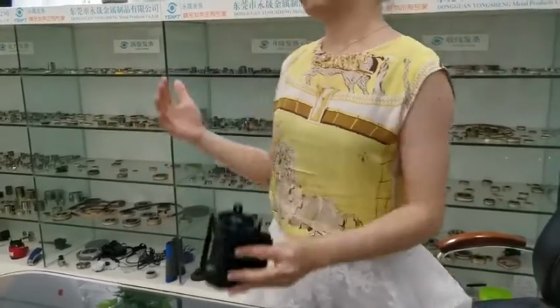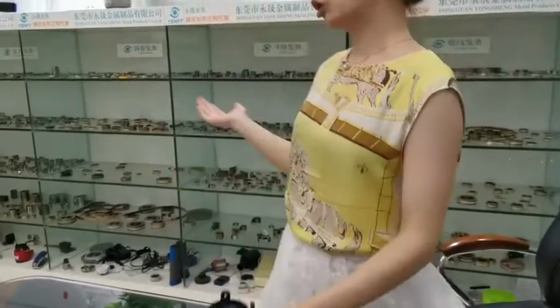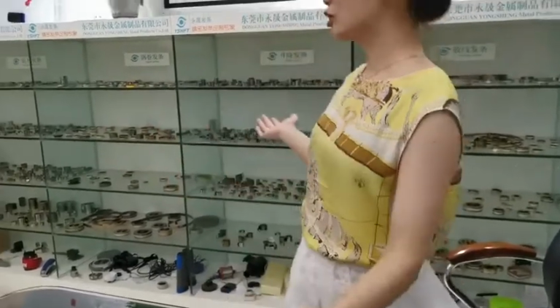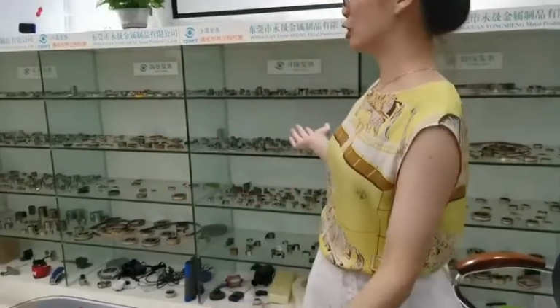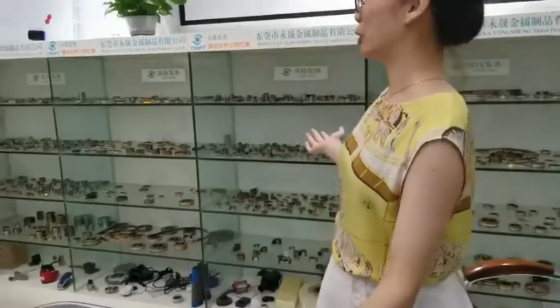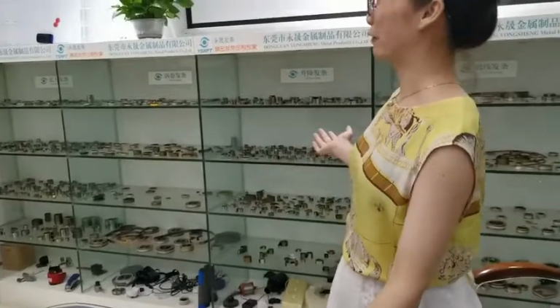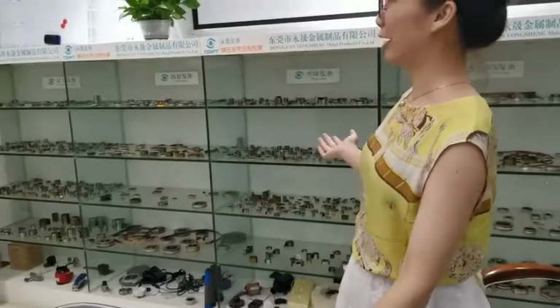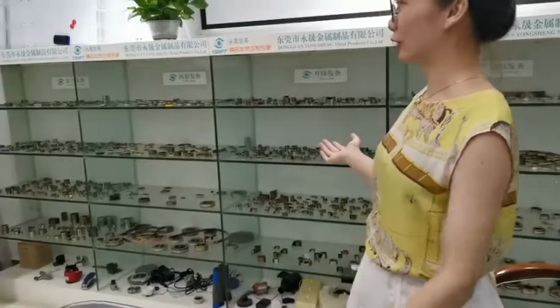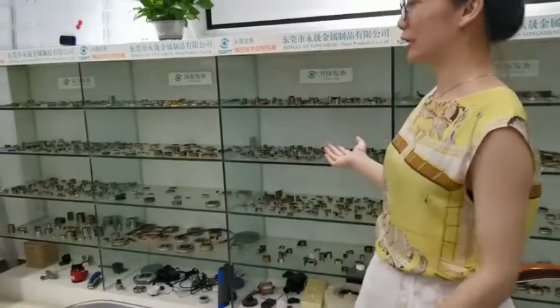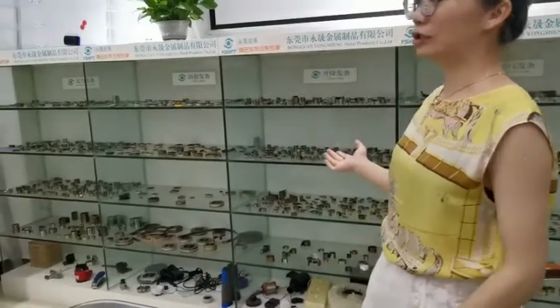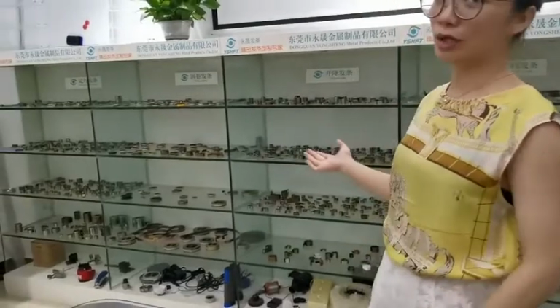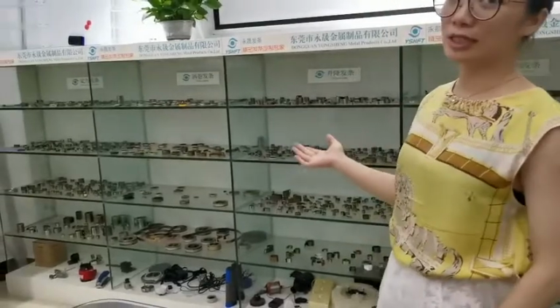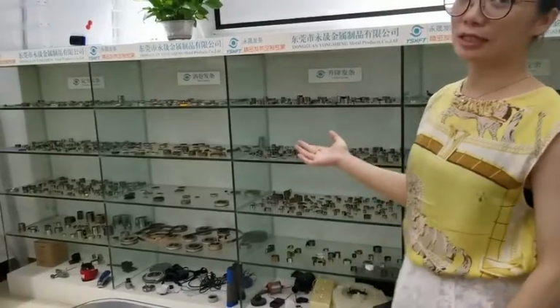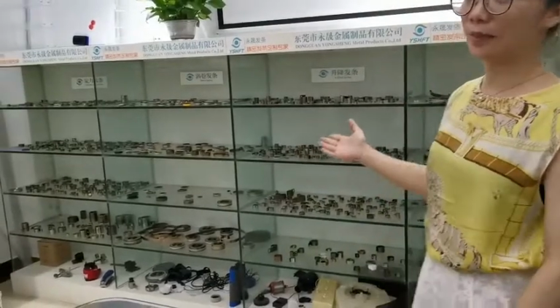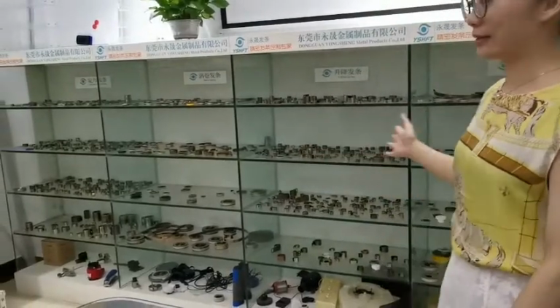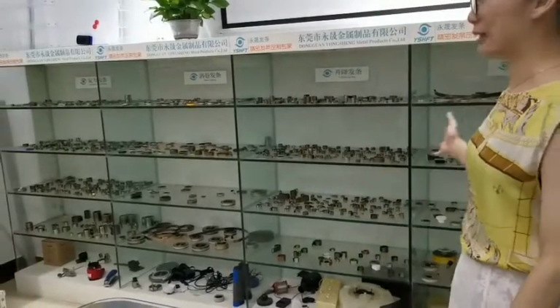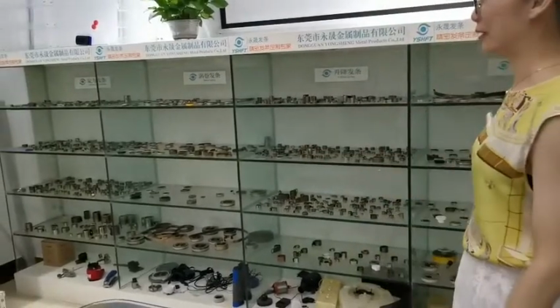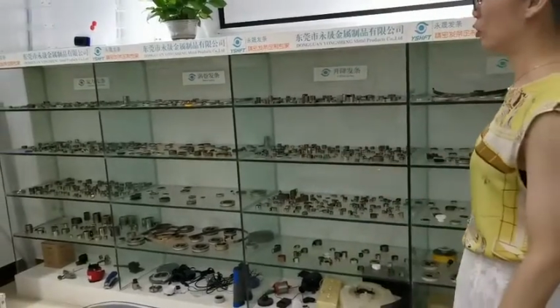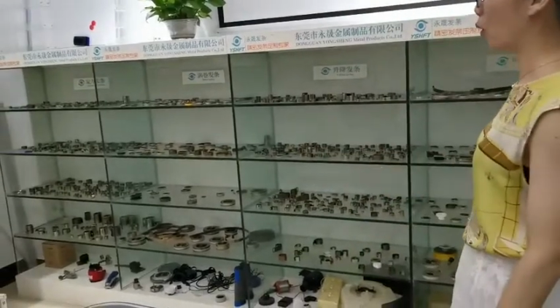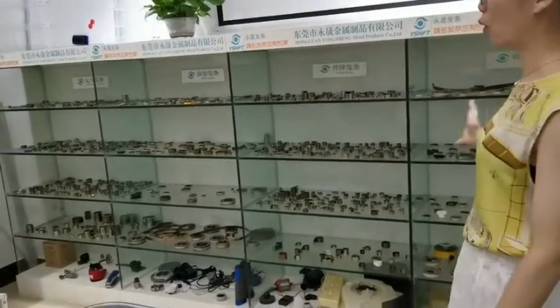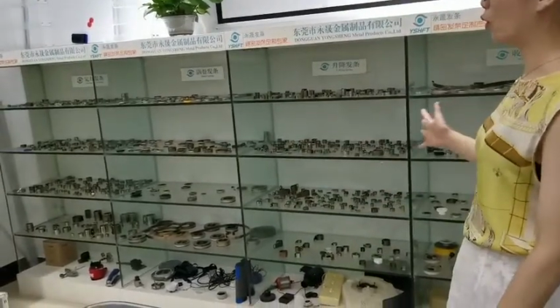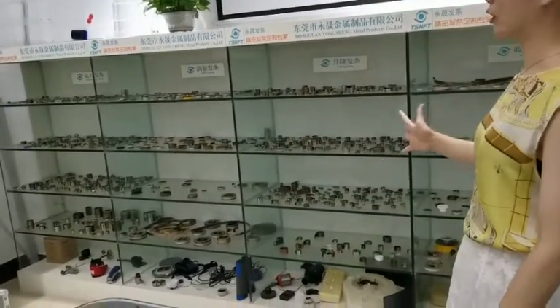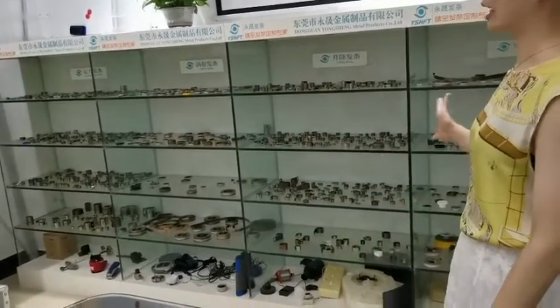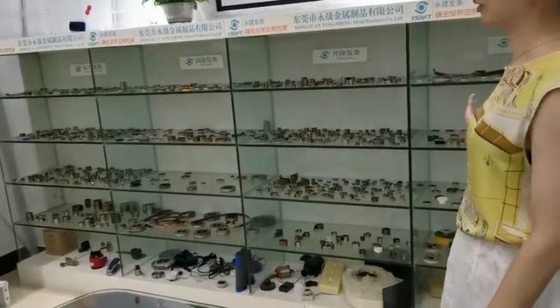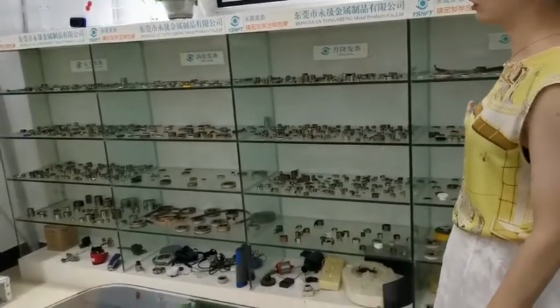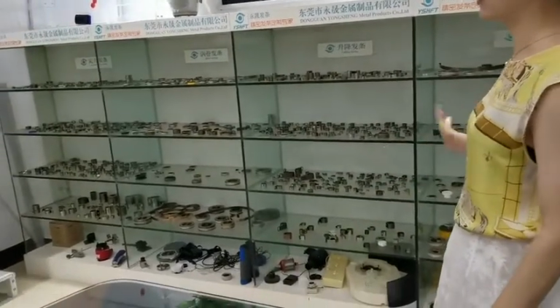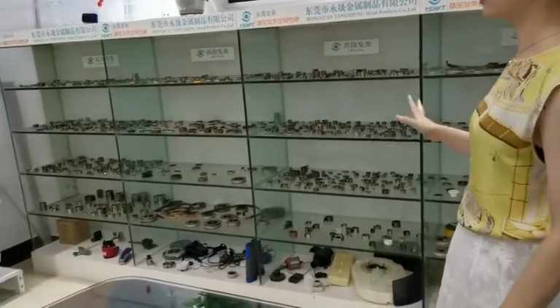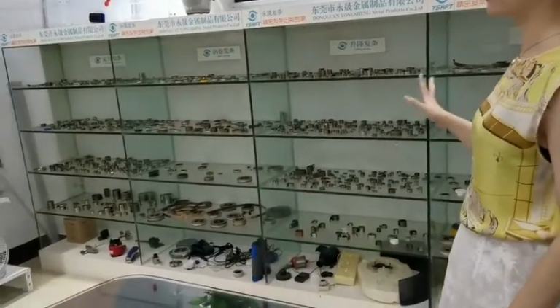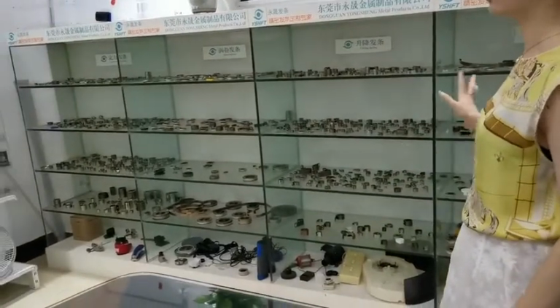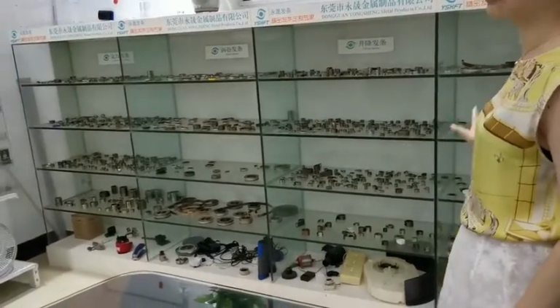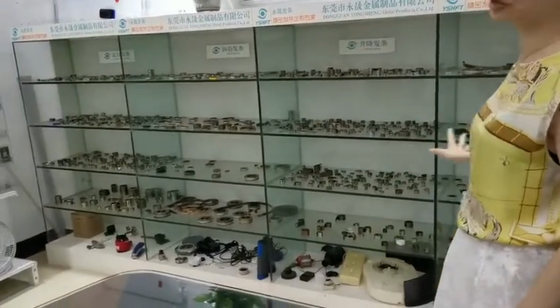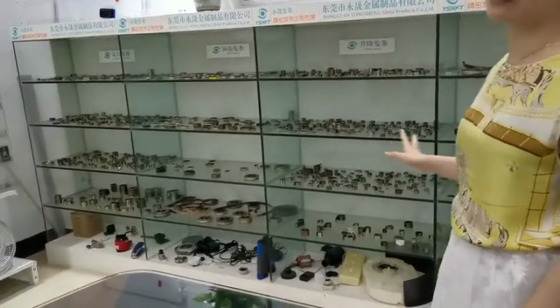Shown from our spring factories, you can see the back sides of samples of different types of springs.